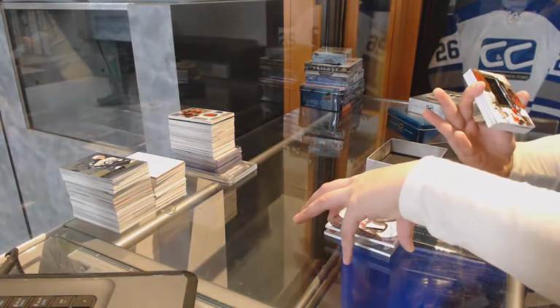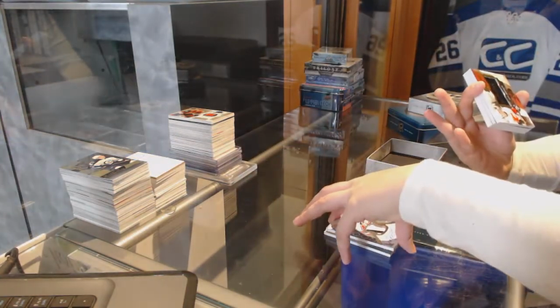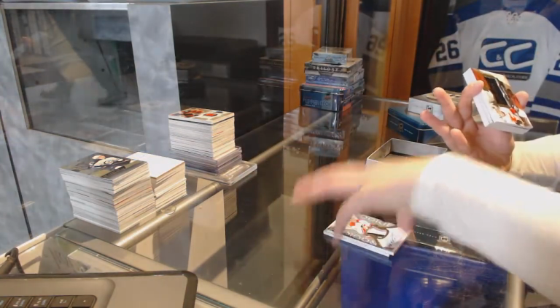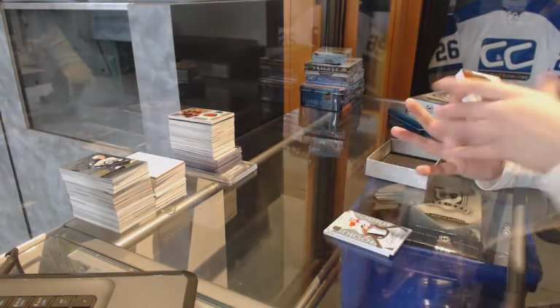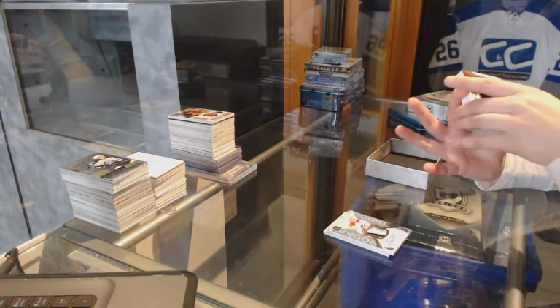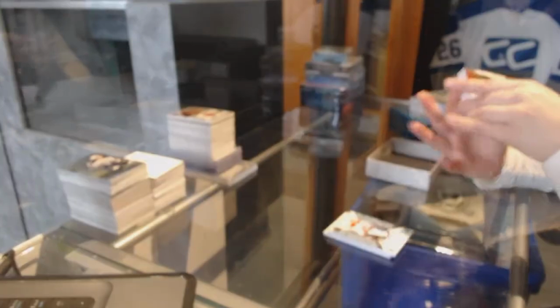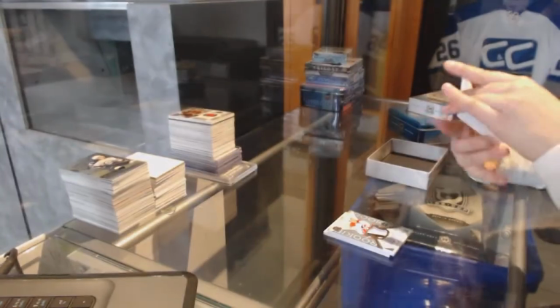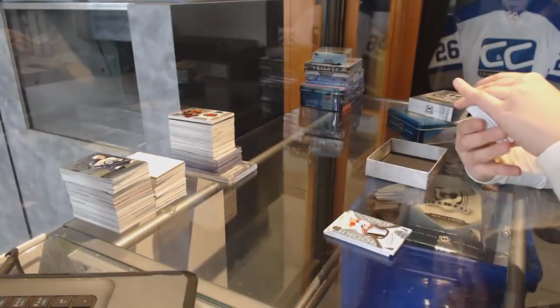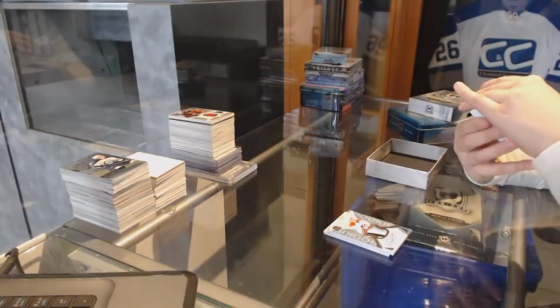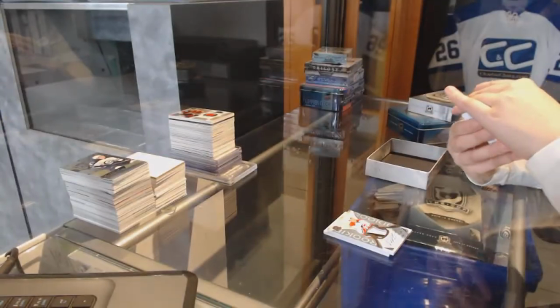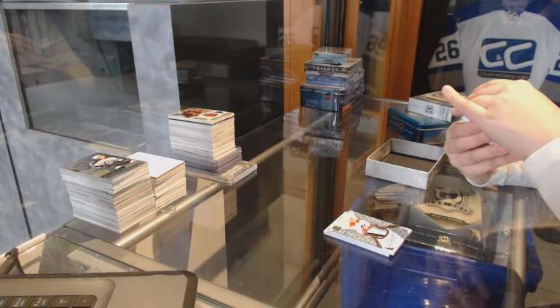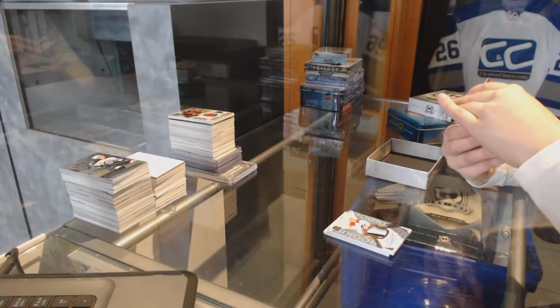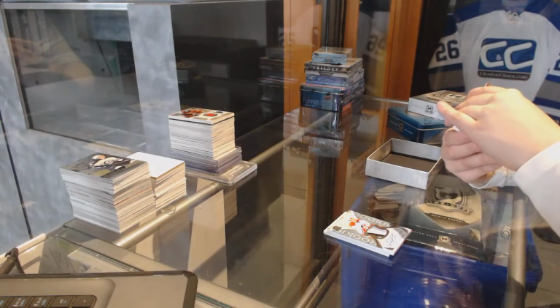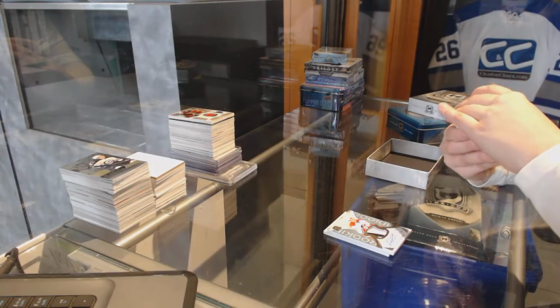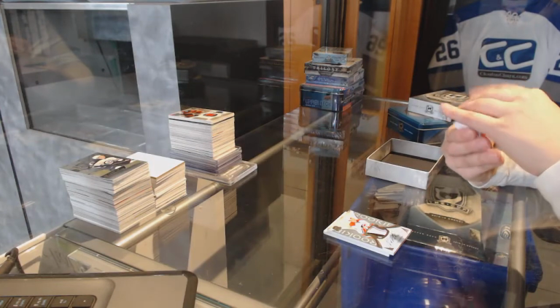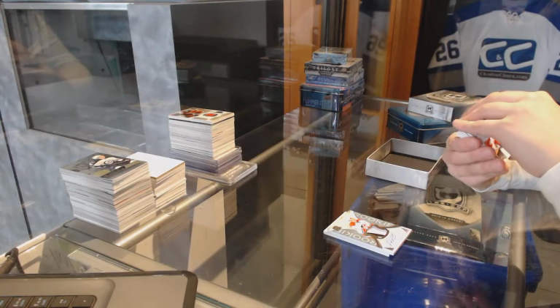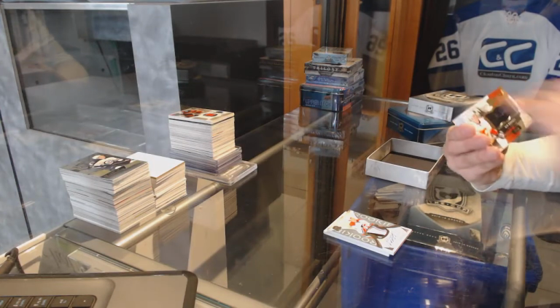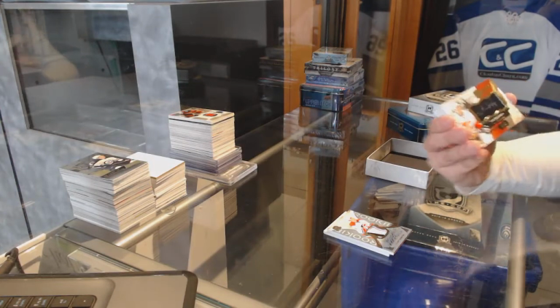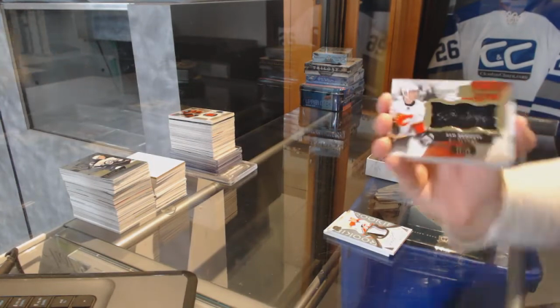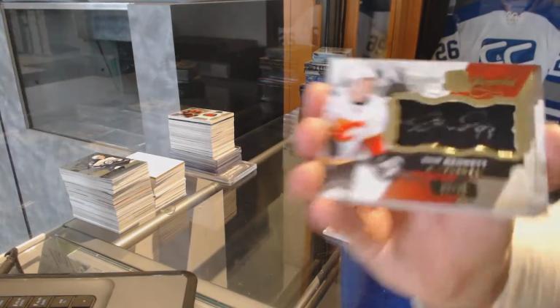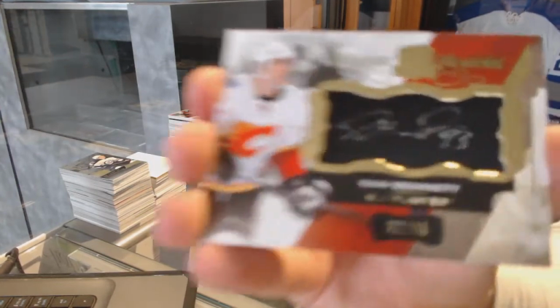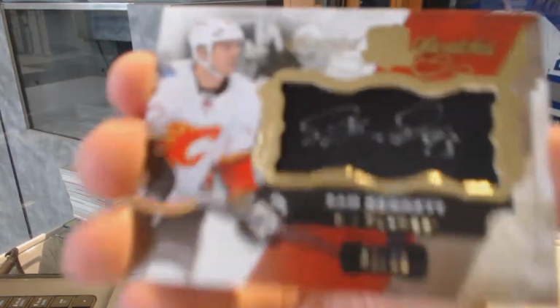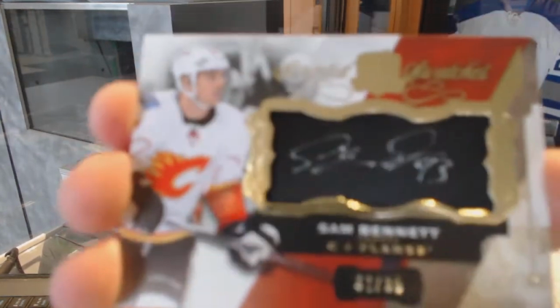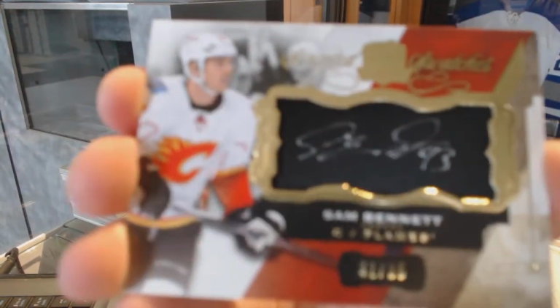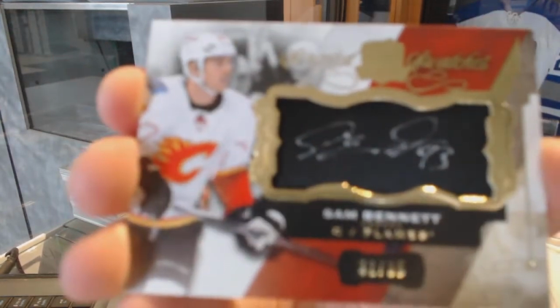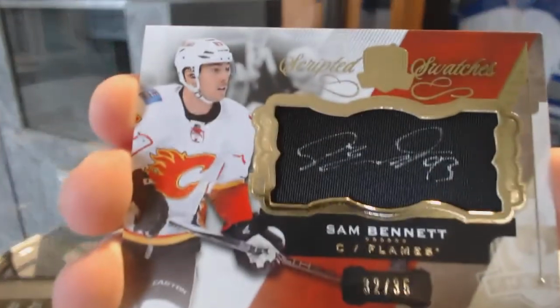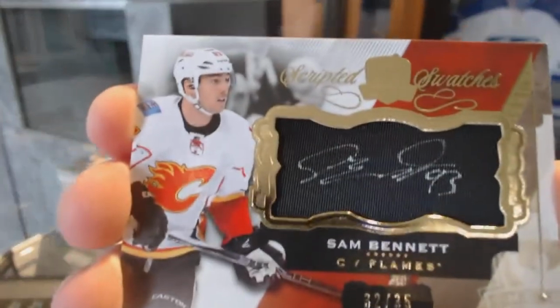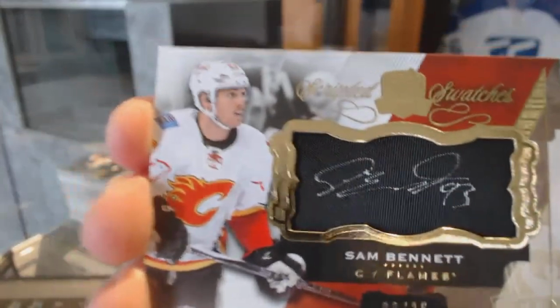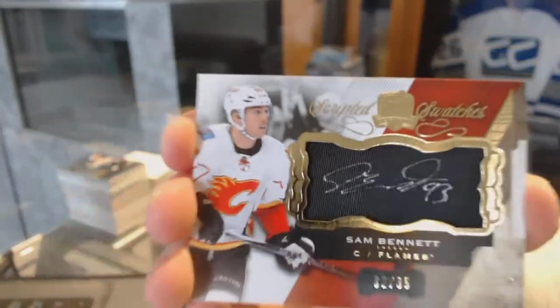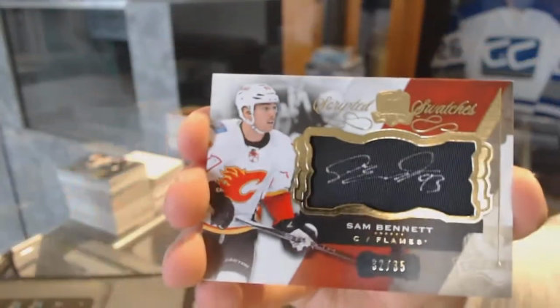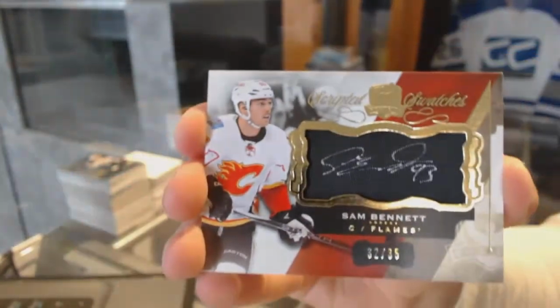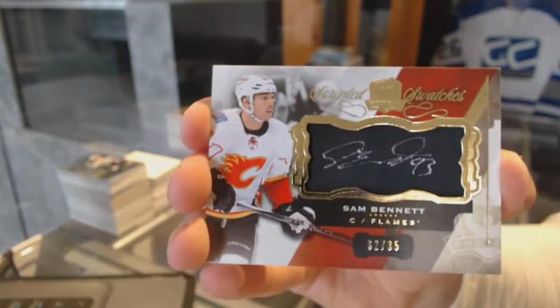We've got a Scripted Swatches, number 35, for the Calgary Flames — Sam Bennett.